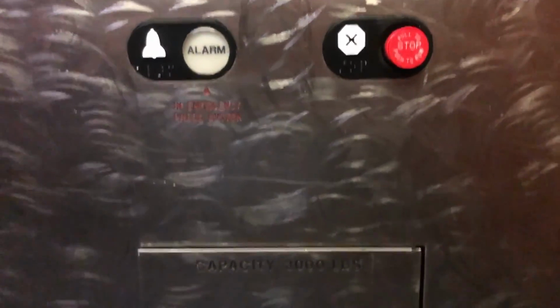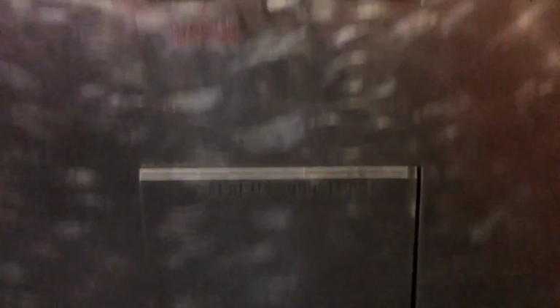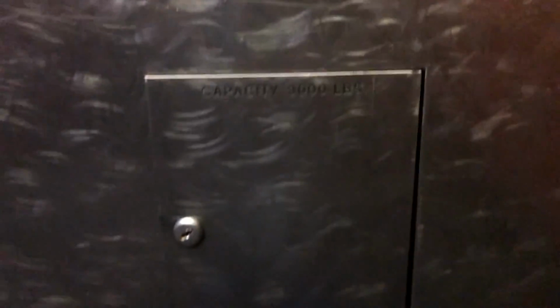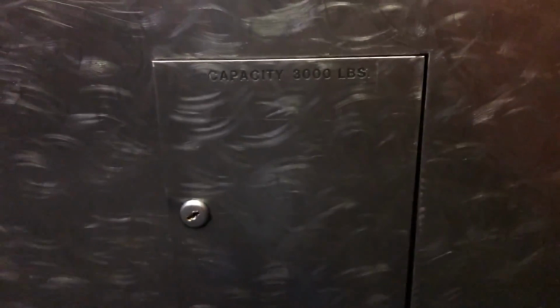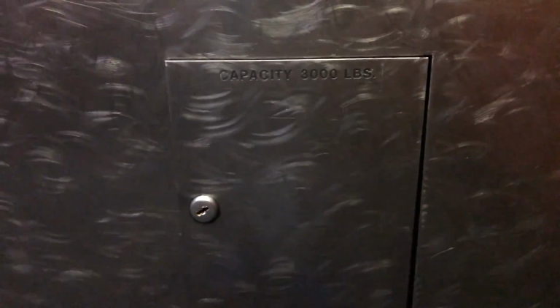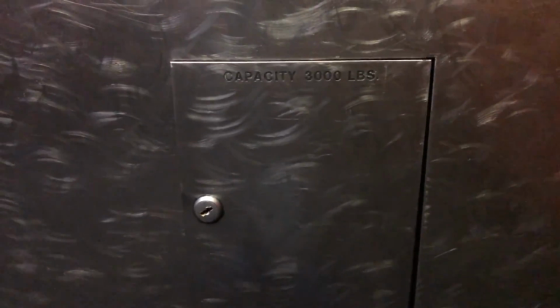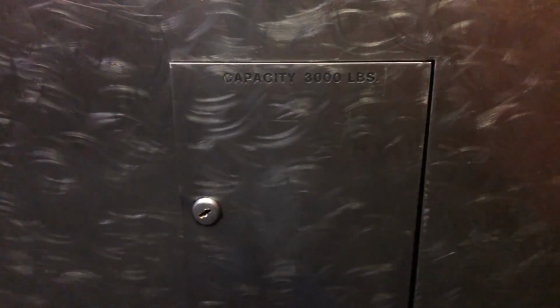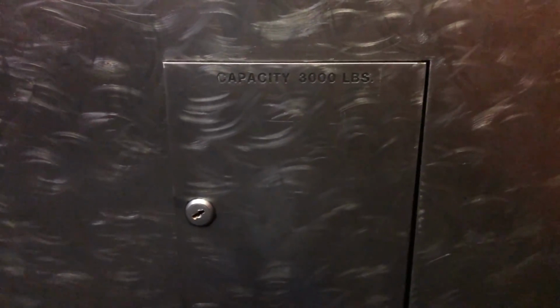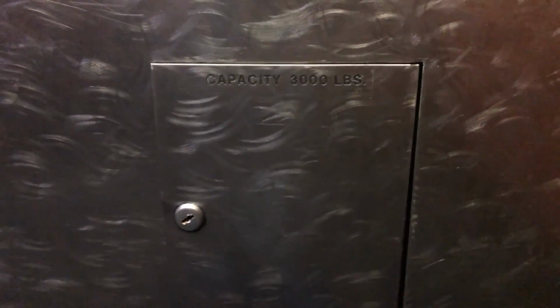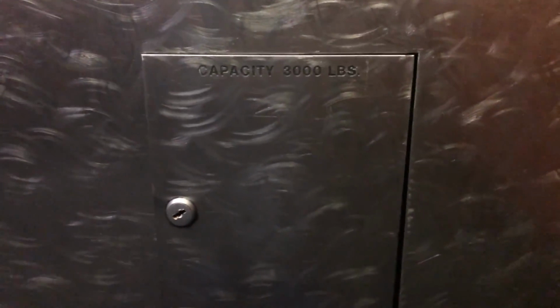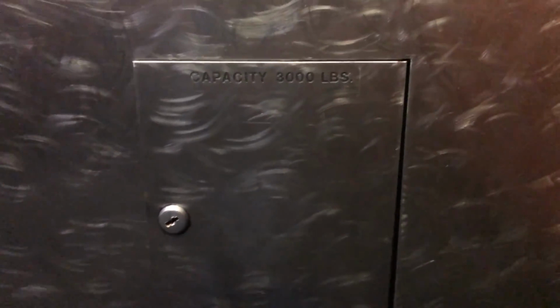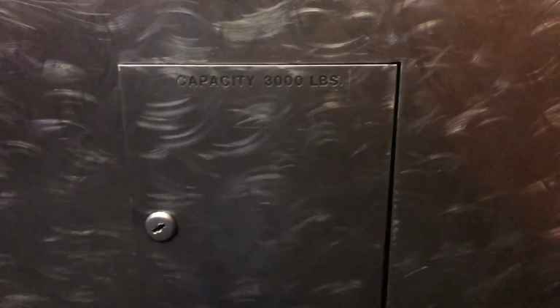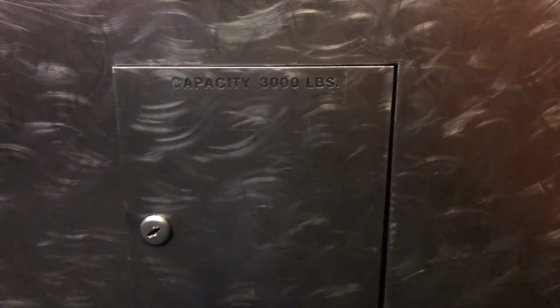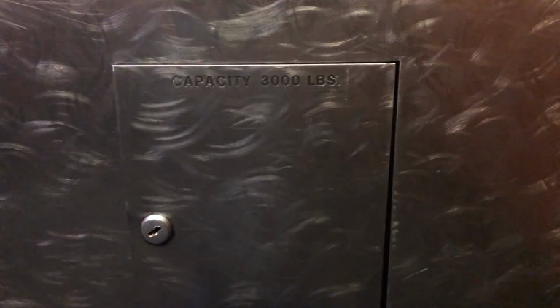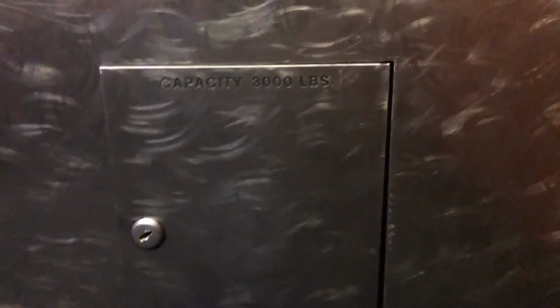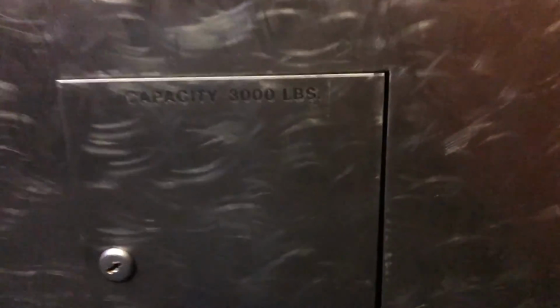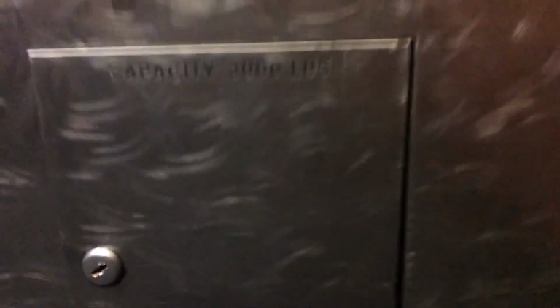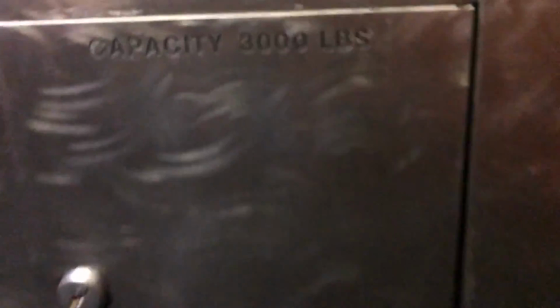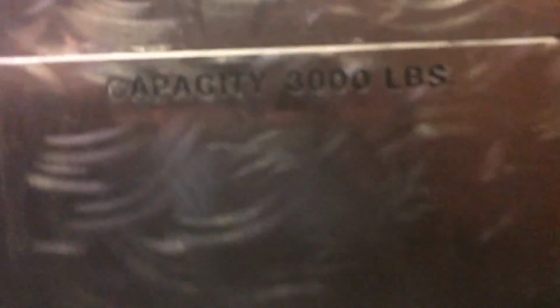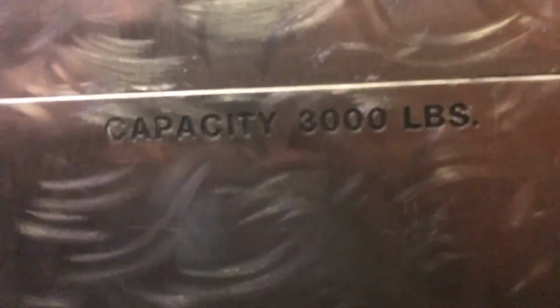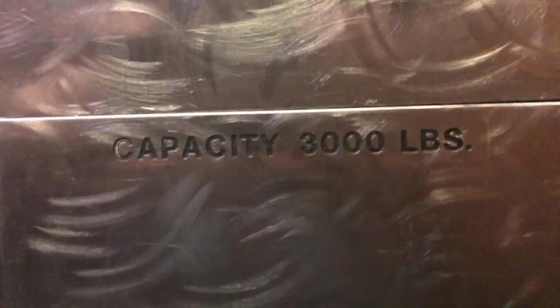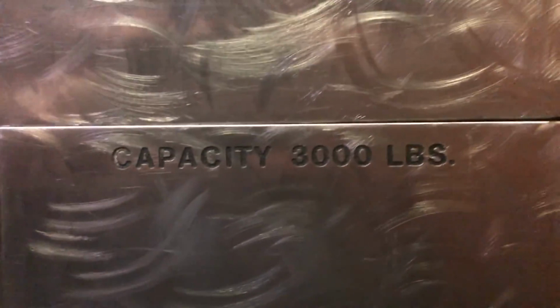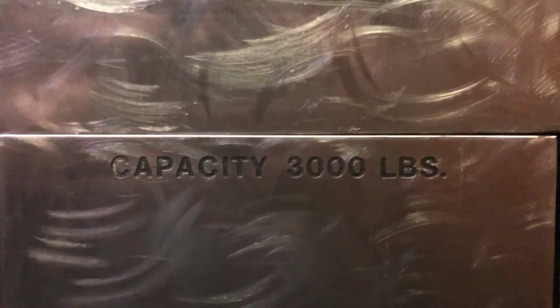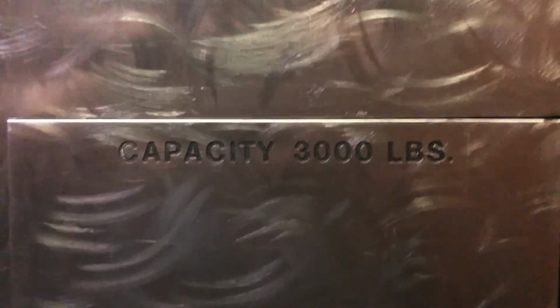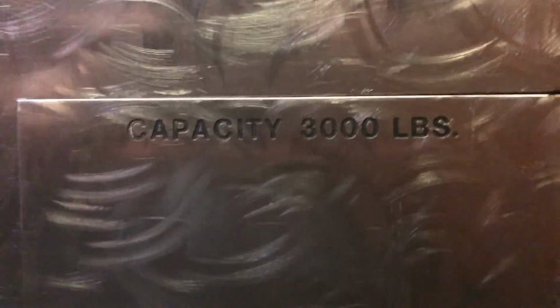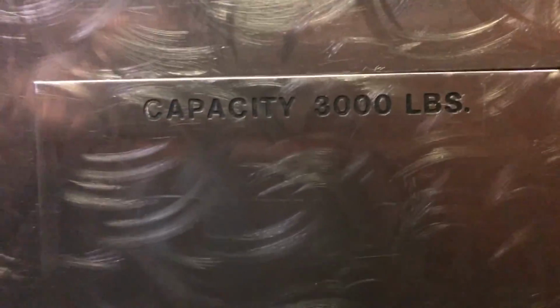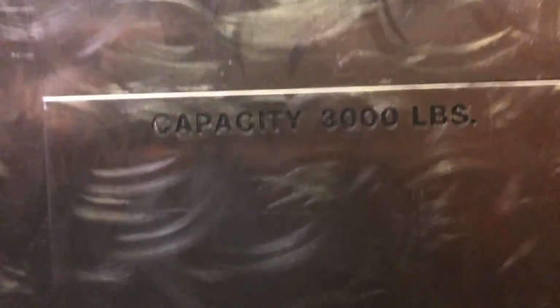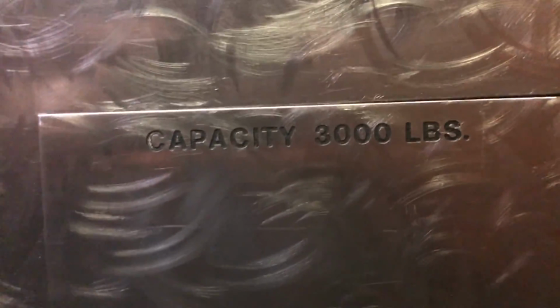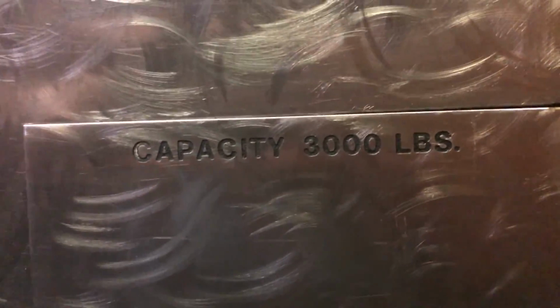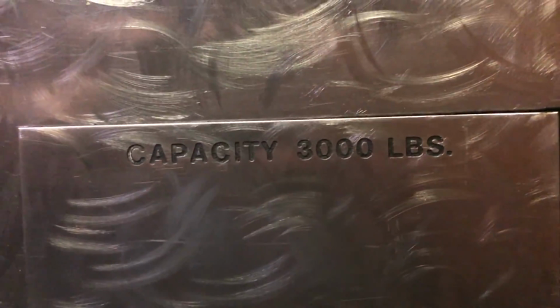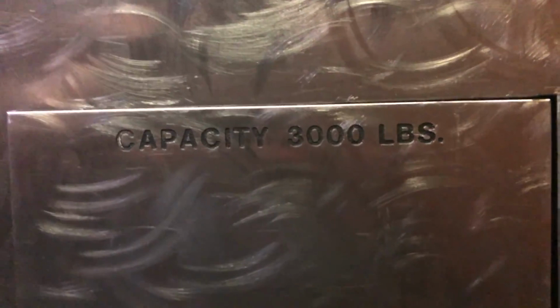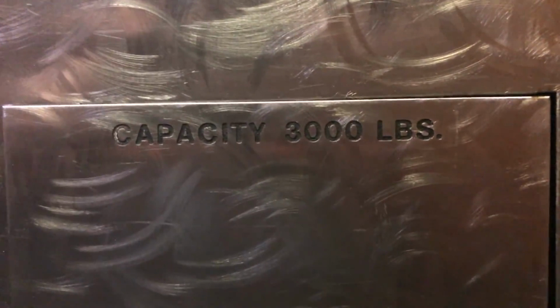Westinghouse RT. Pretty rare. 3,000 pounds.